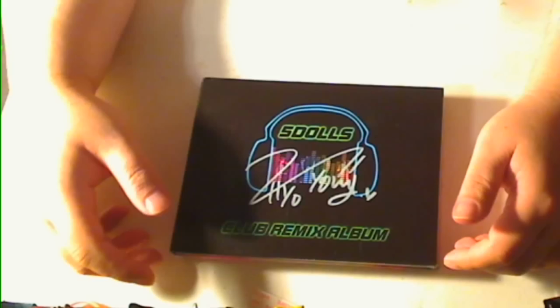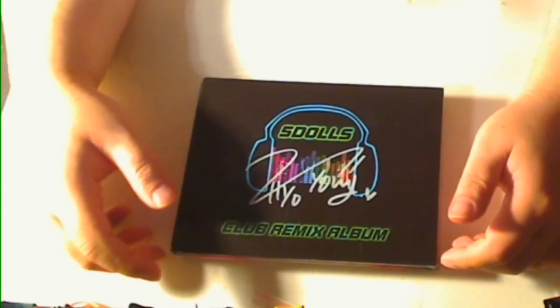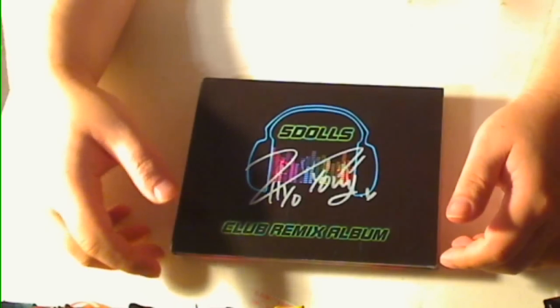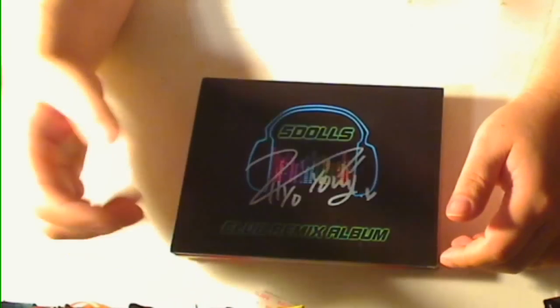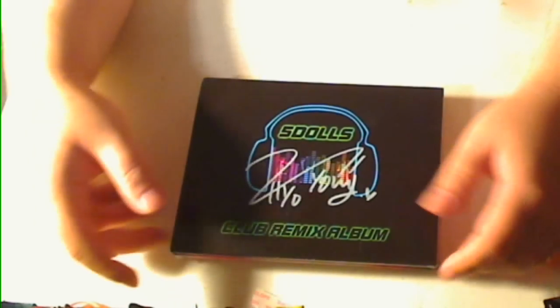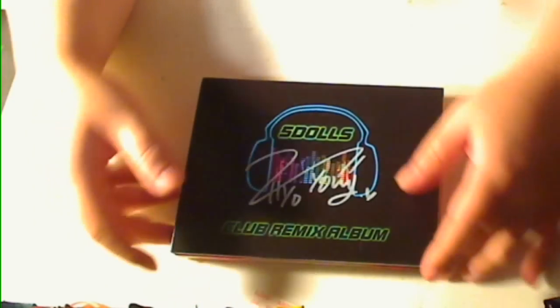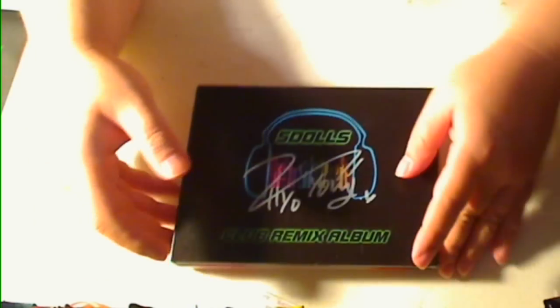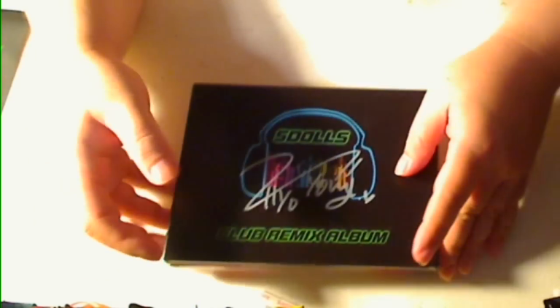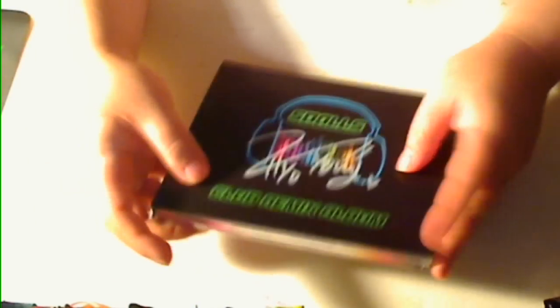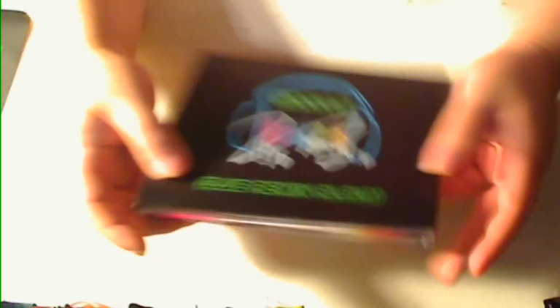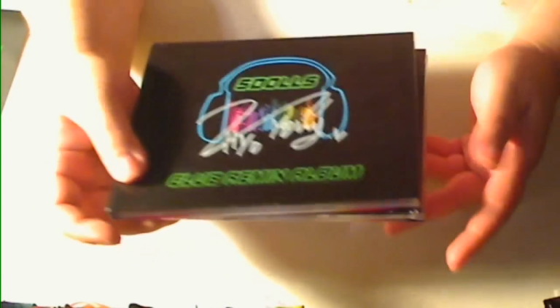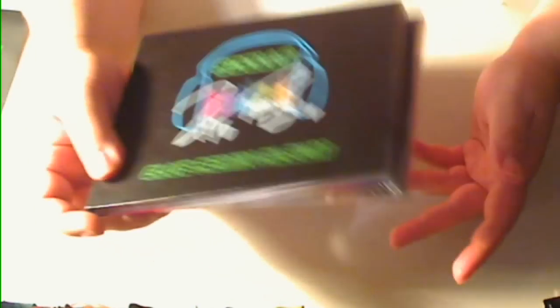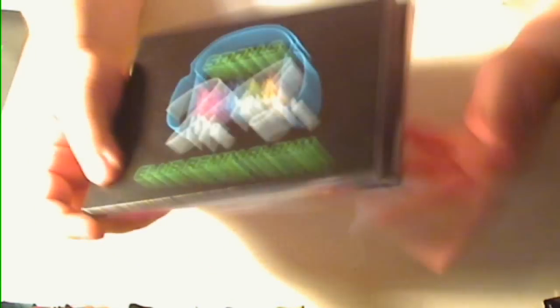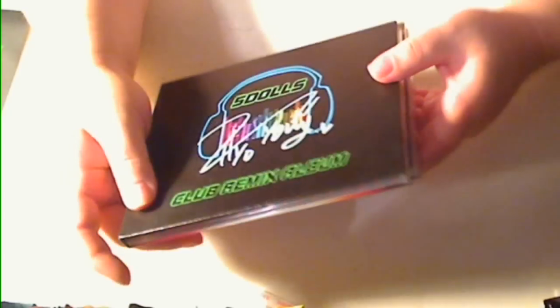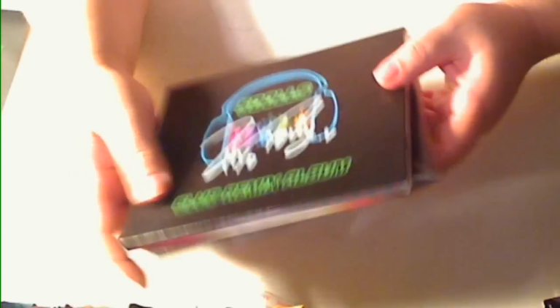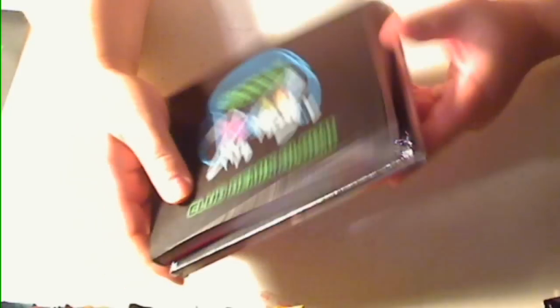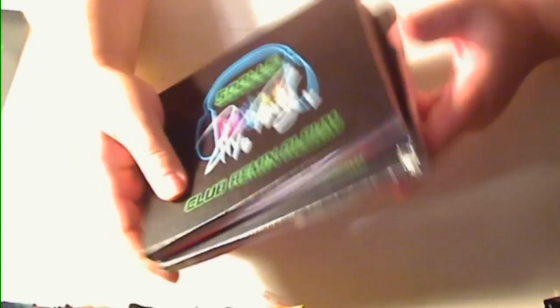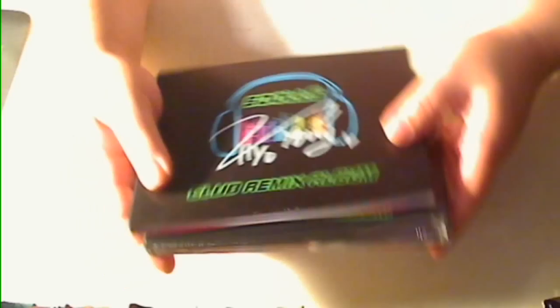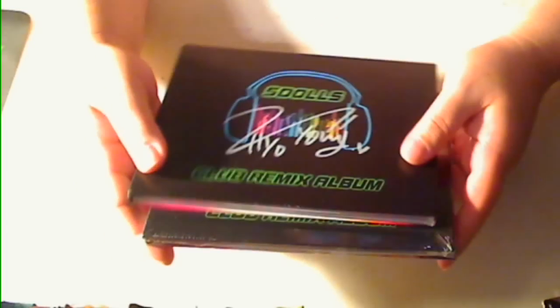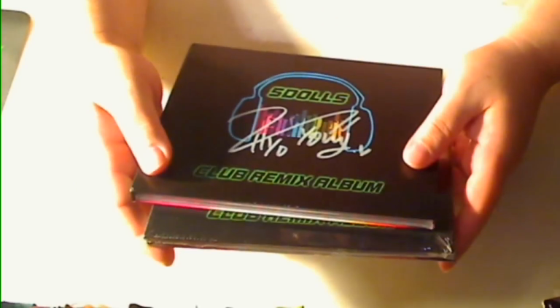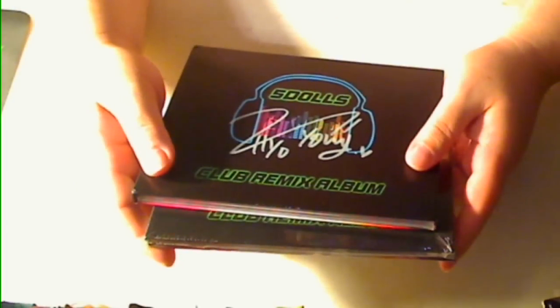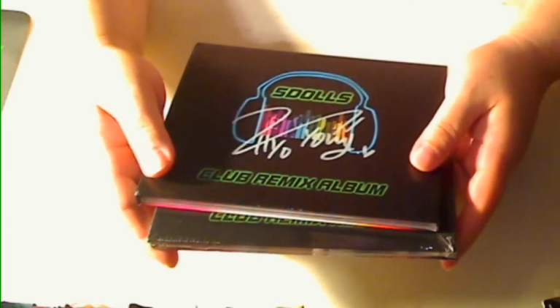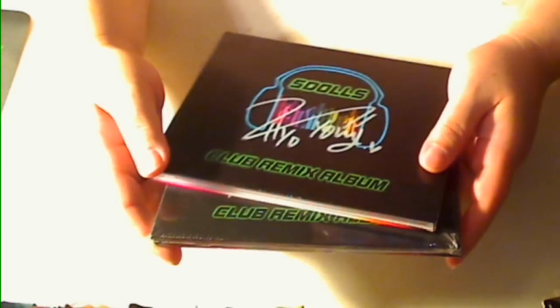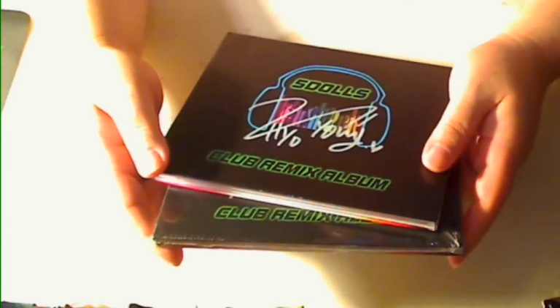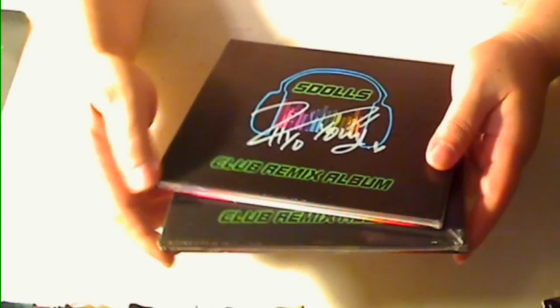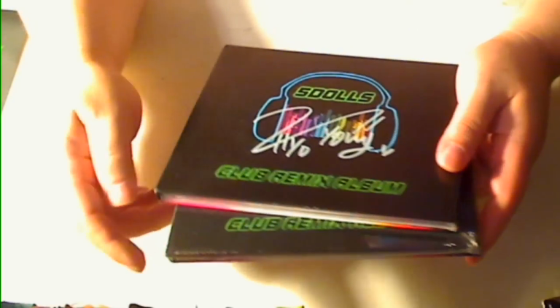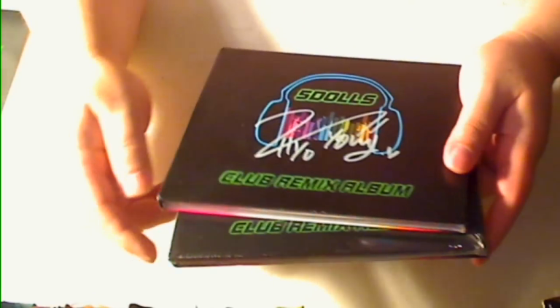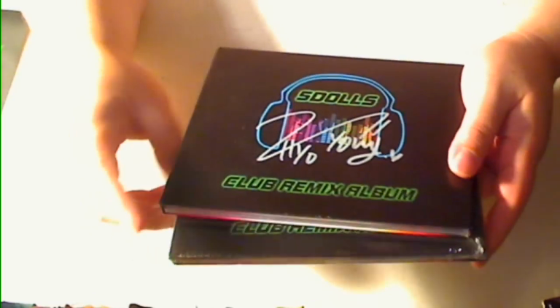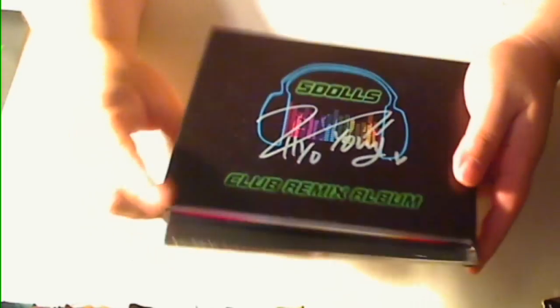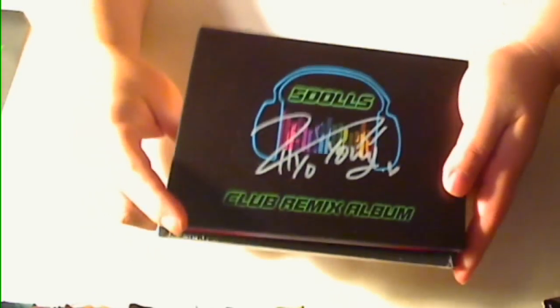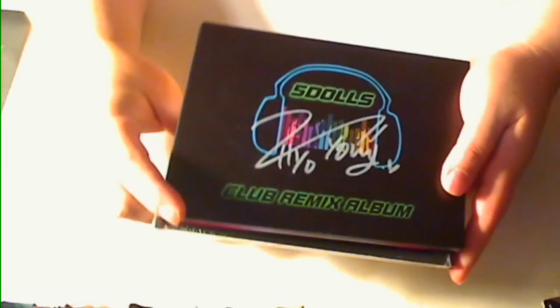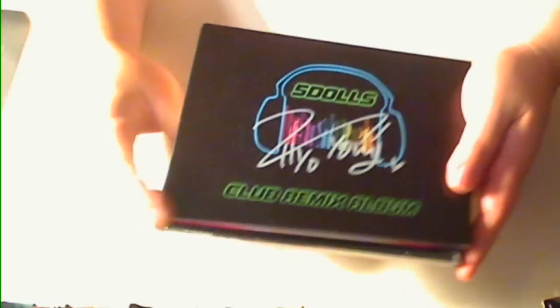Hi, this is Majinoni and here's my review for the Five Dolls Club Remix album.